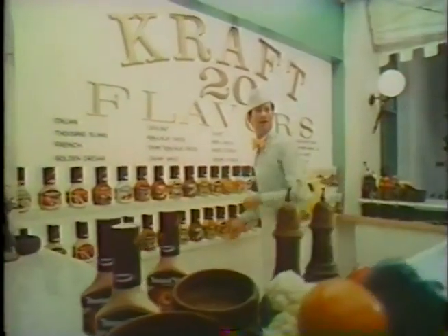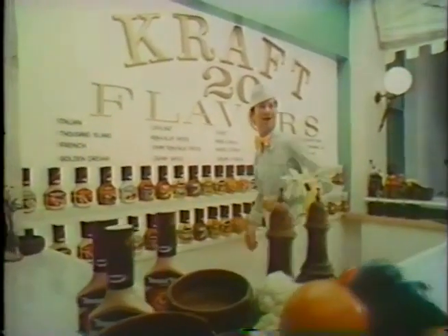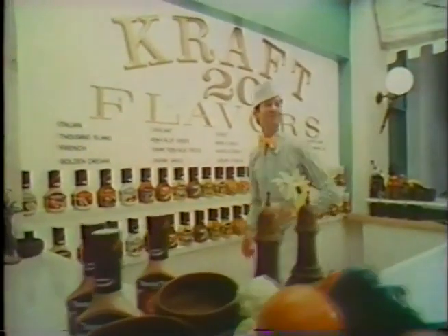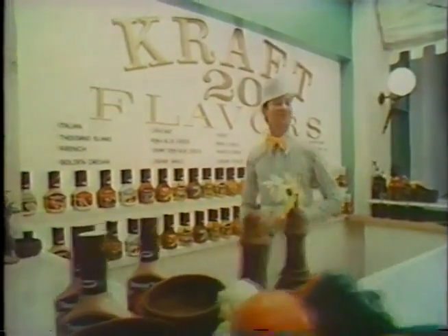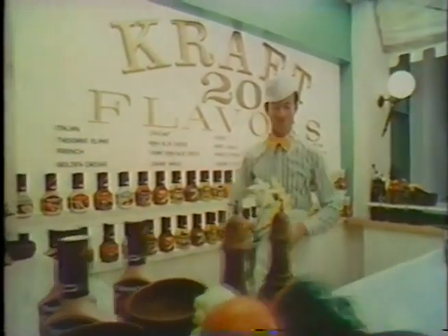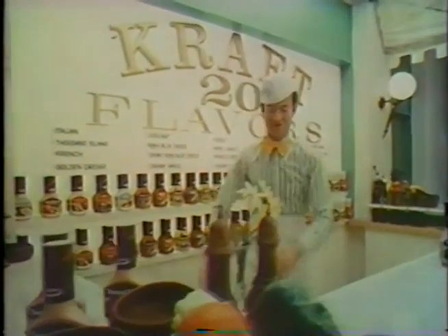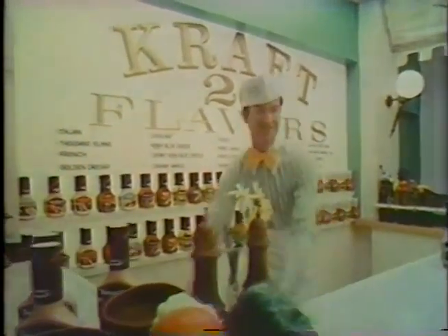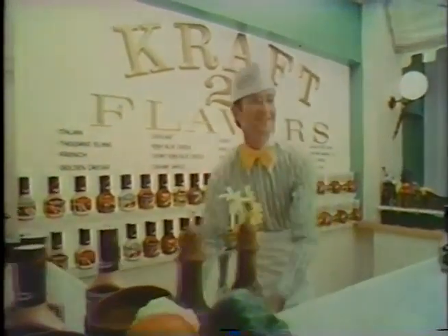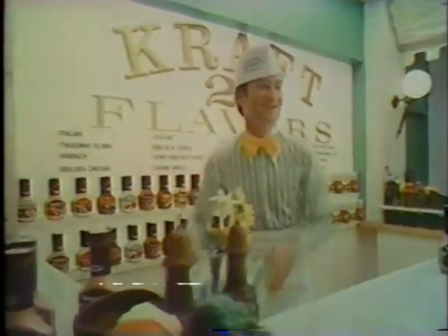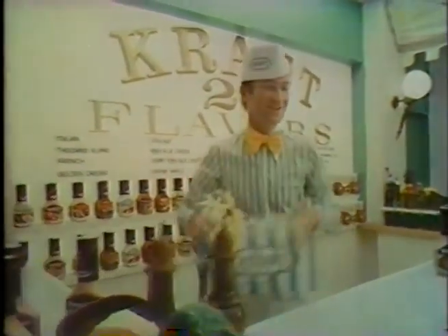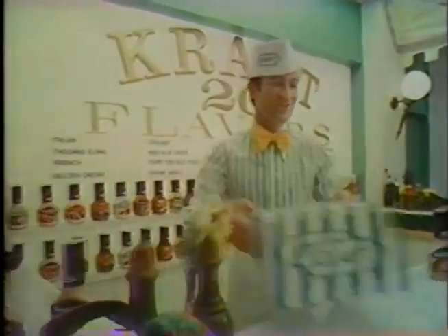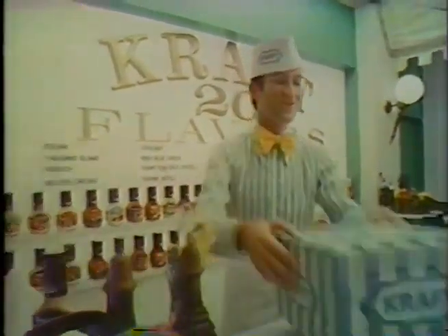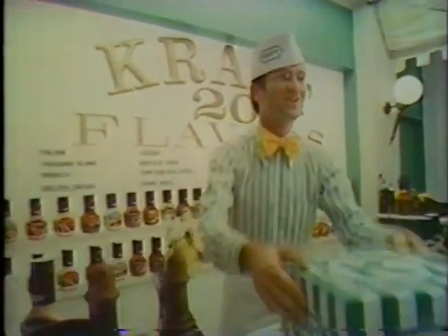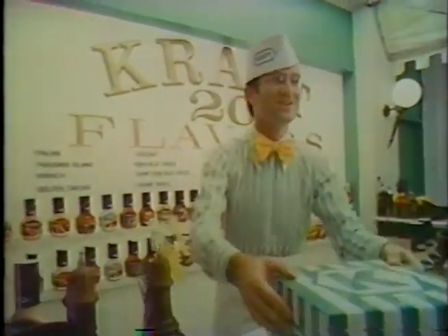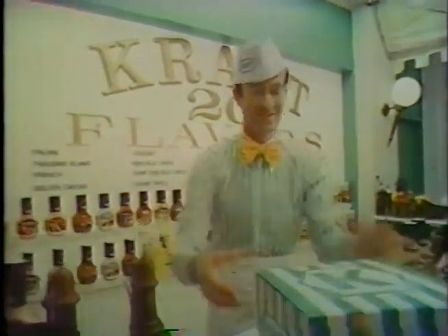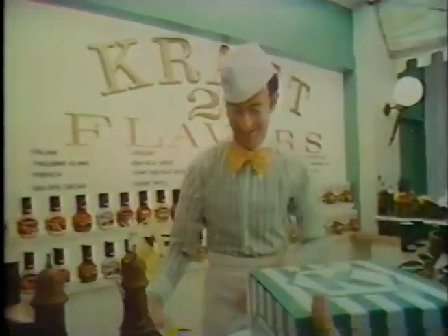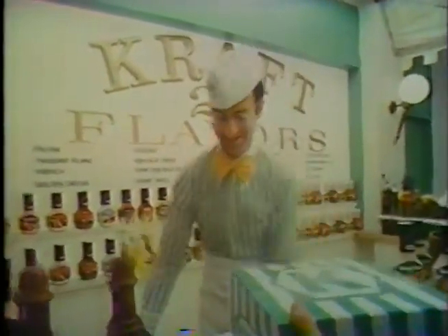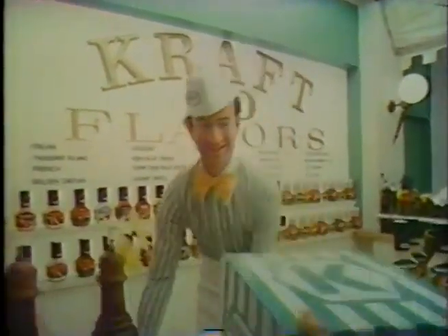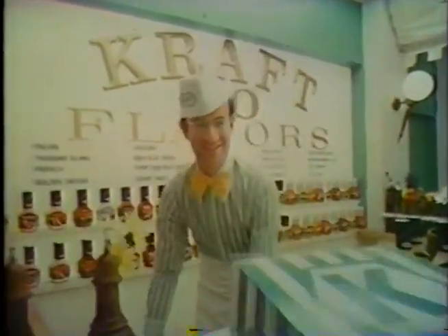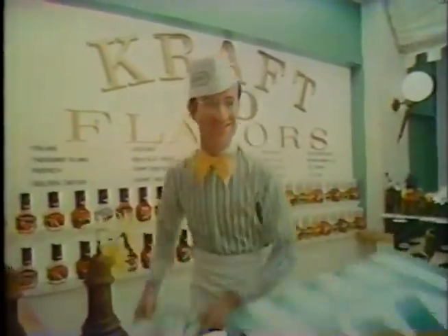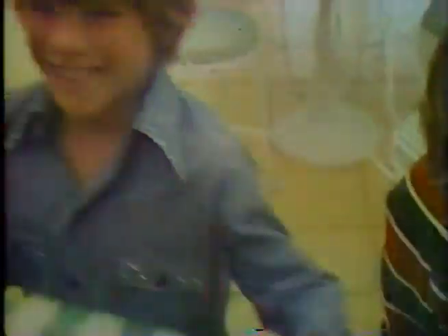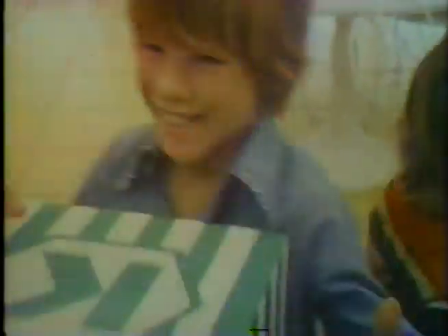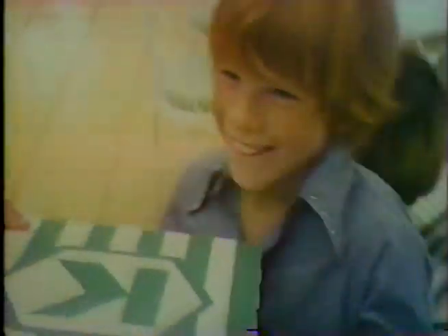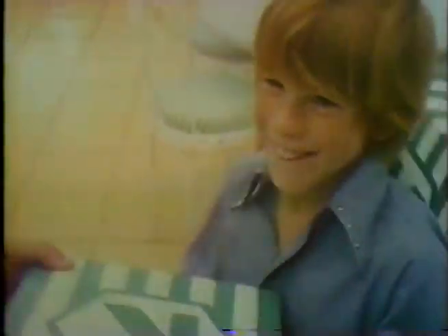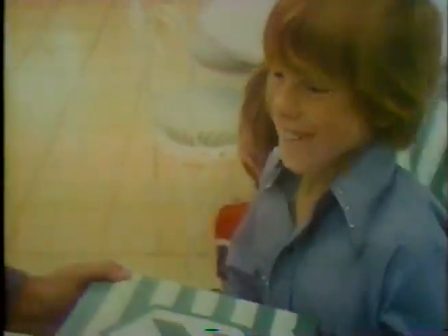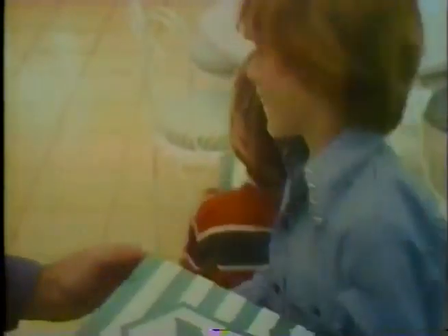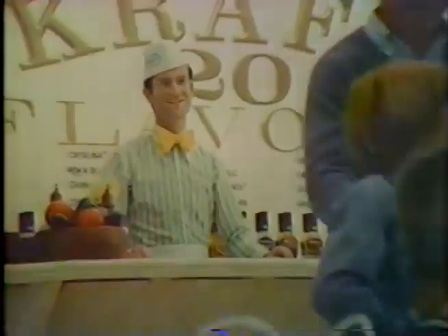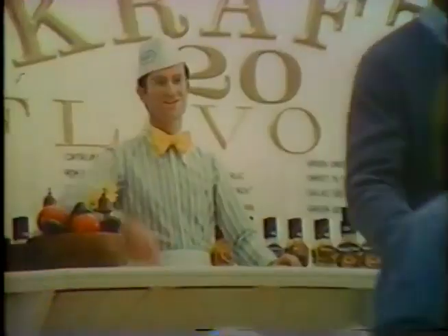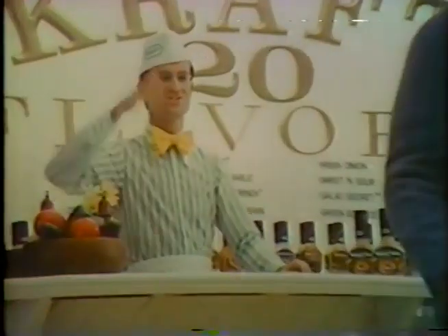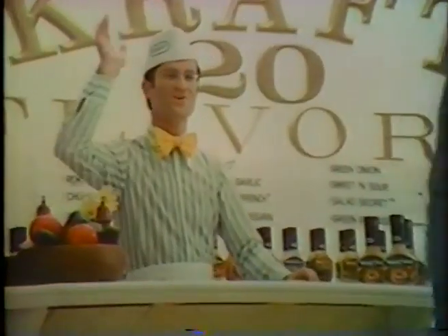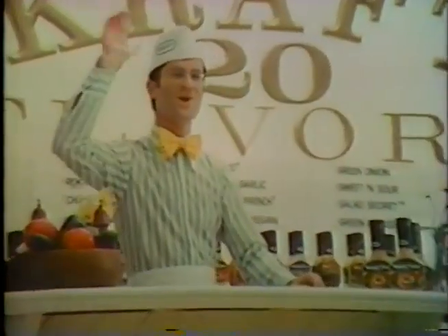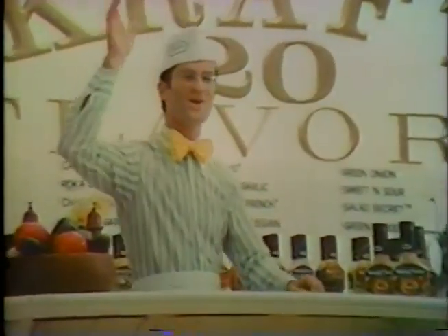Hi, Mr. Ross. Here's your order. Okay, guys, let's go. Goodbye! So long!